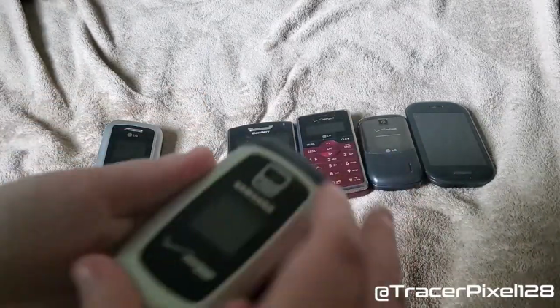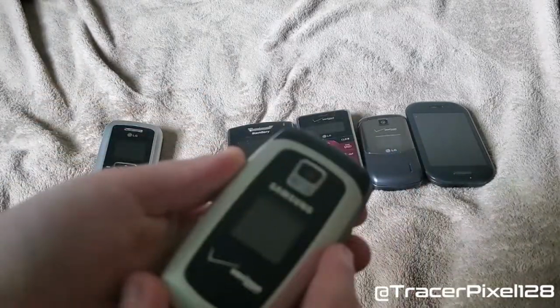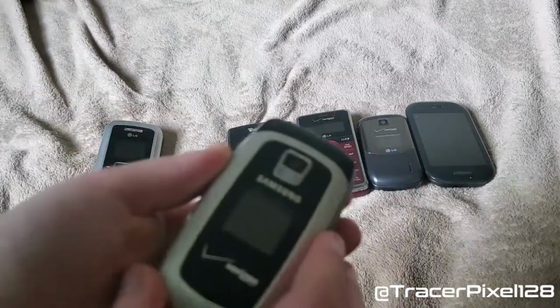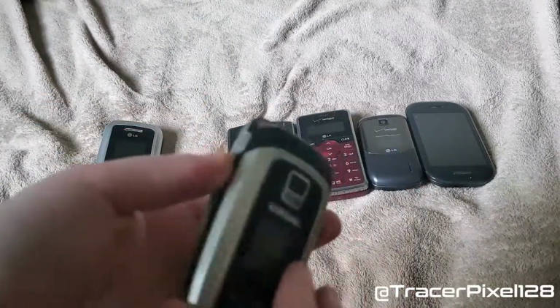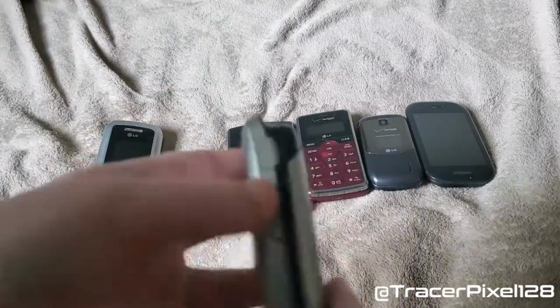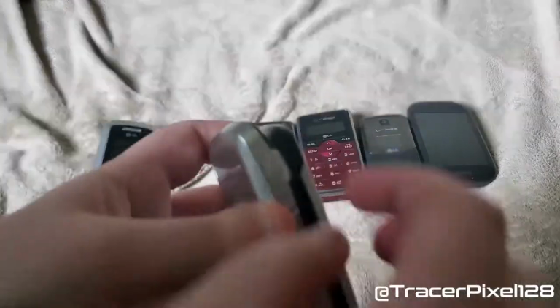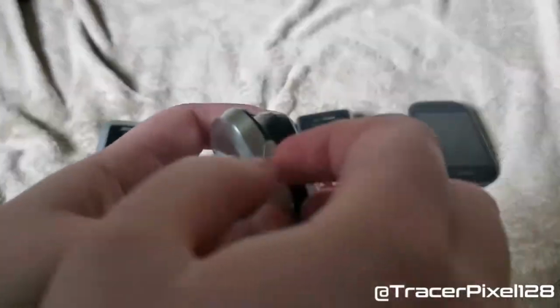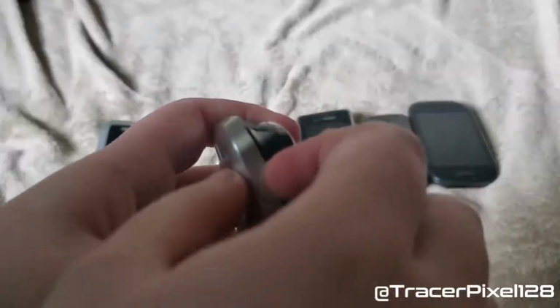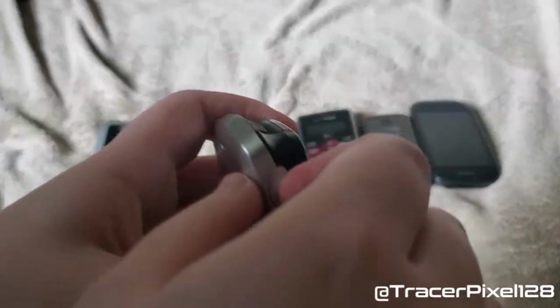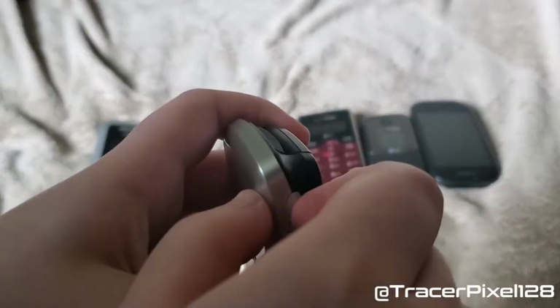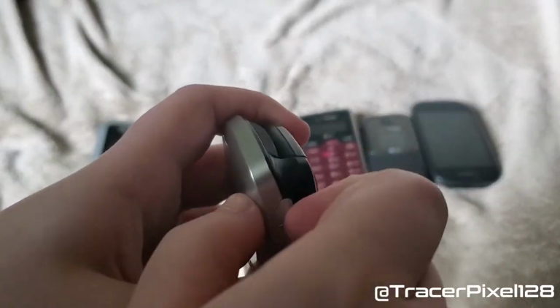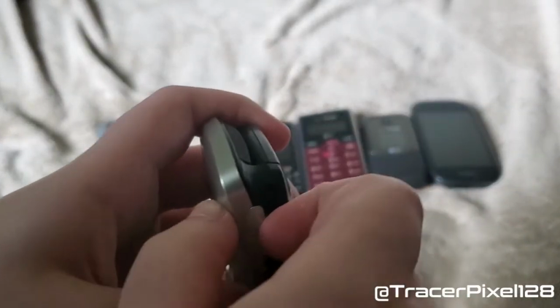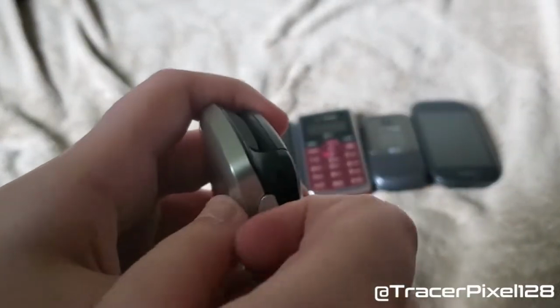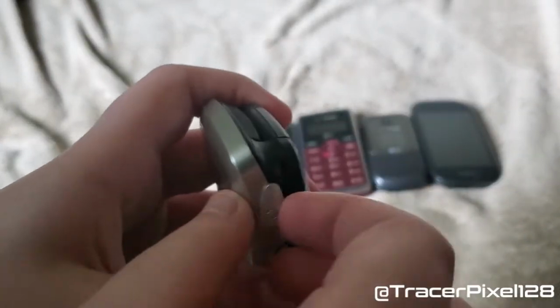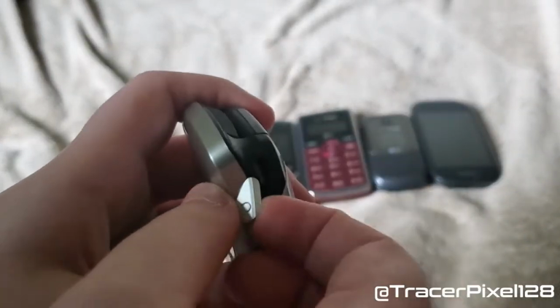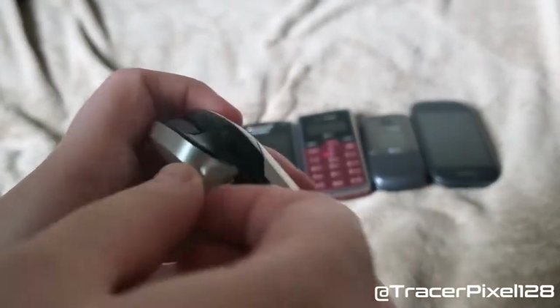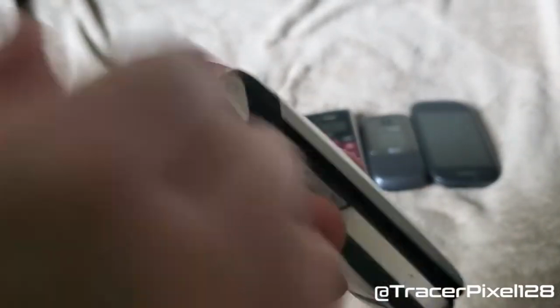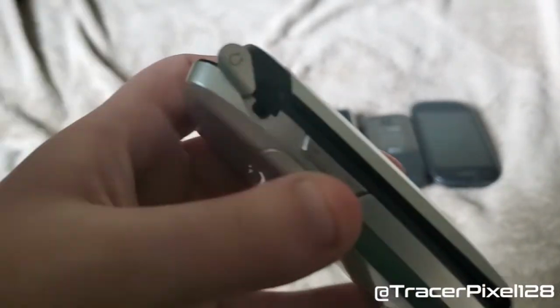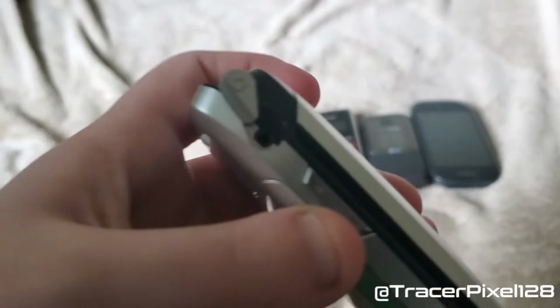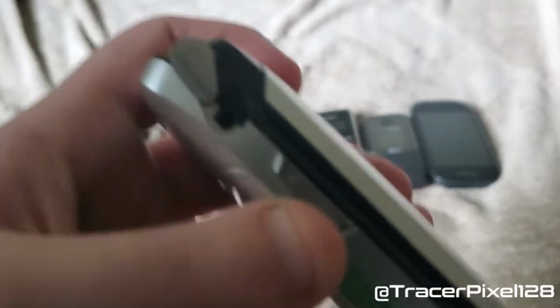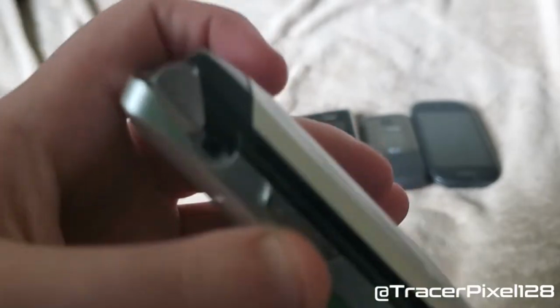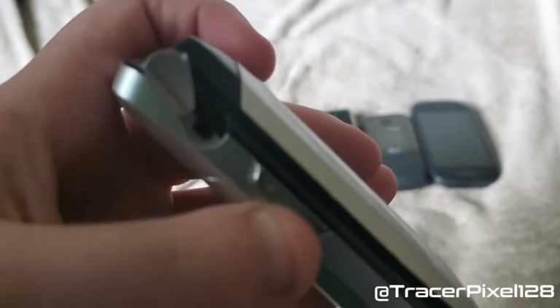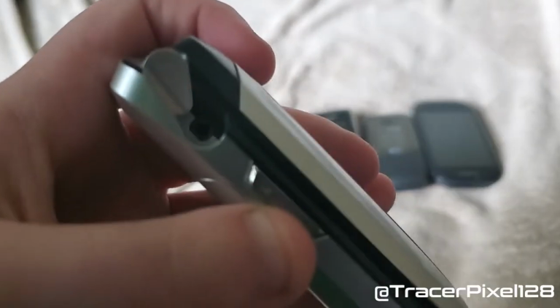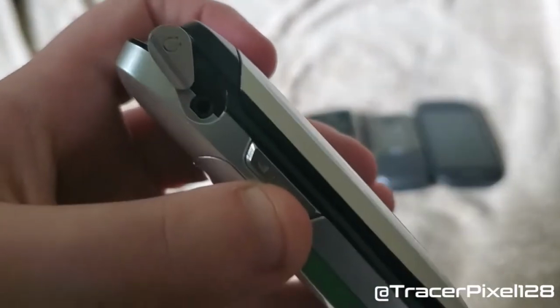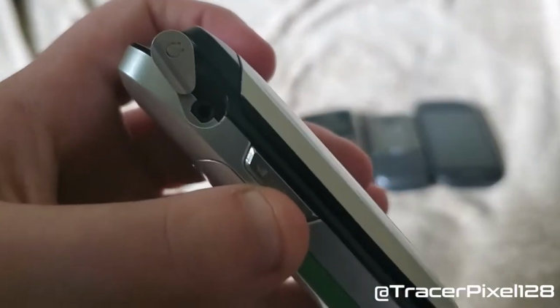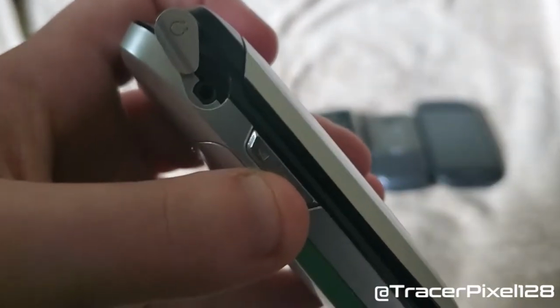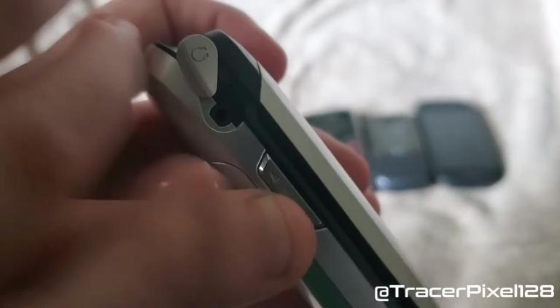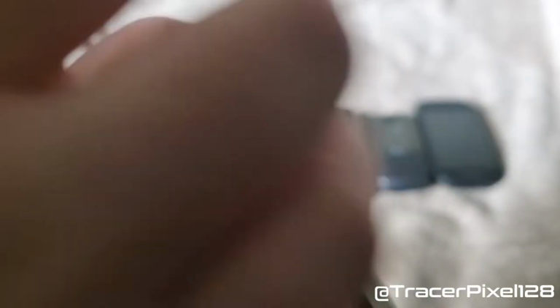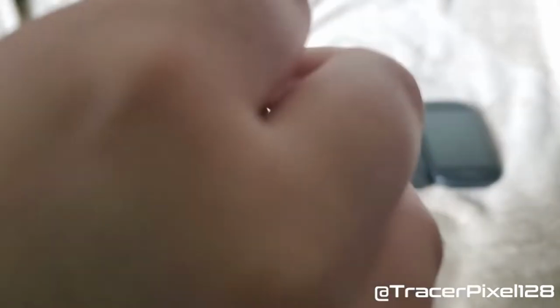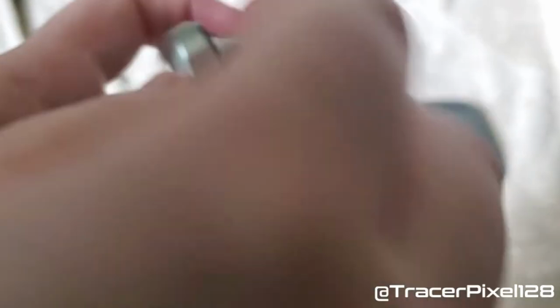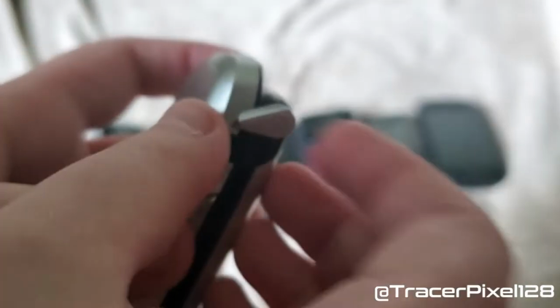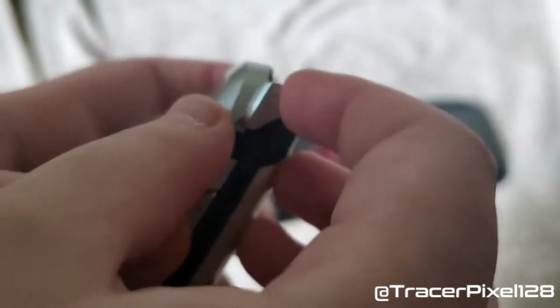Always had trouble putting the back on — there we go. And of course, like most phones at the time, it had a 2.5 millimeter headphone jack.